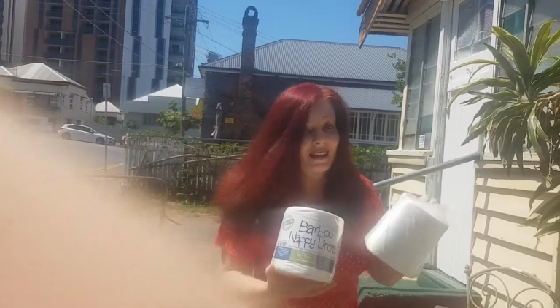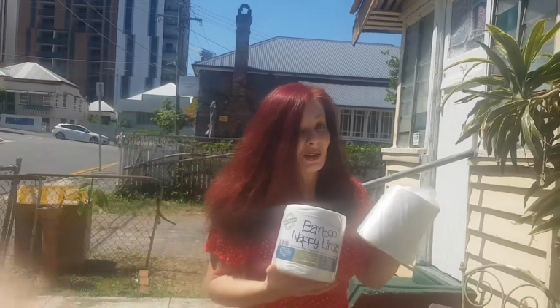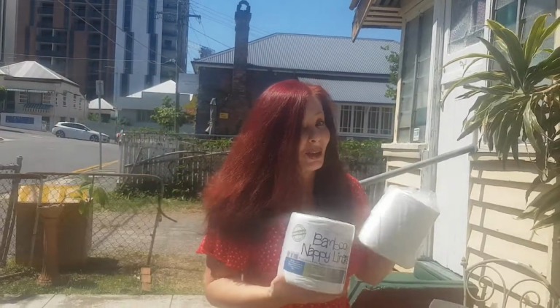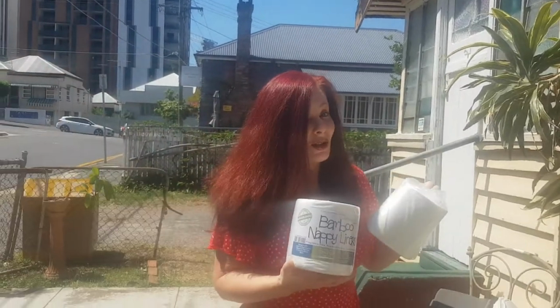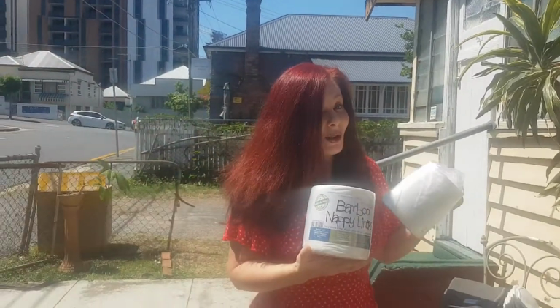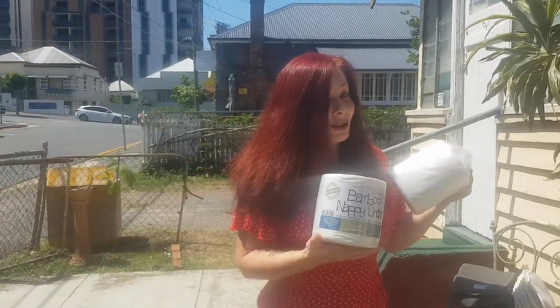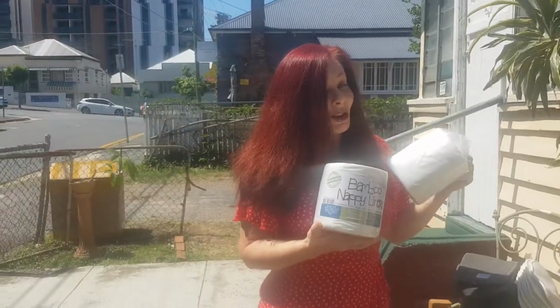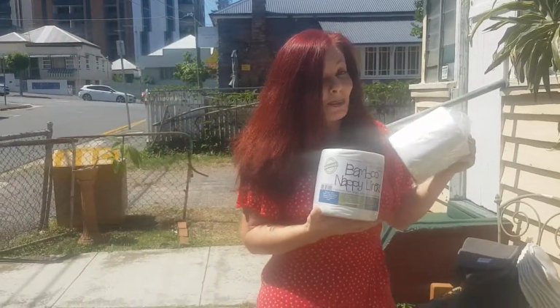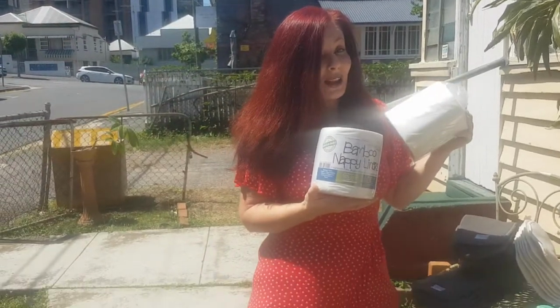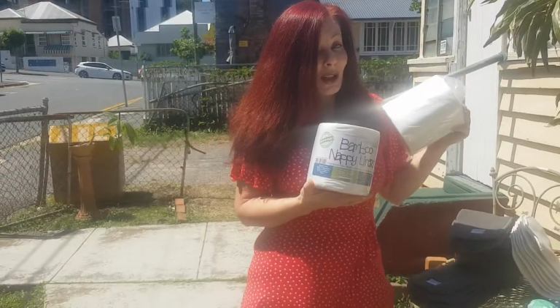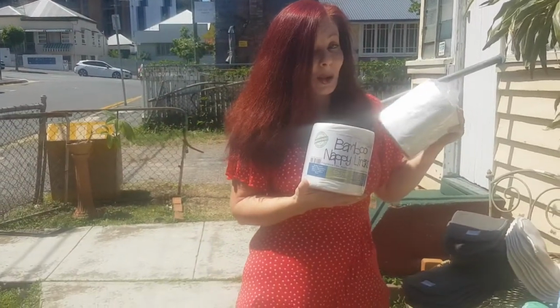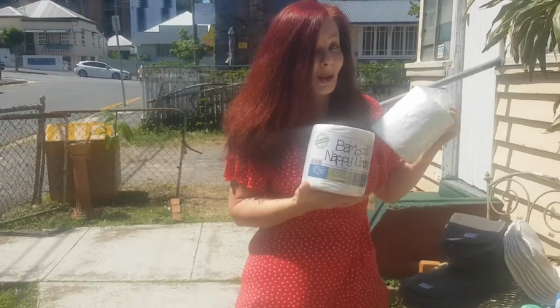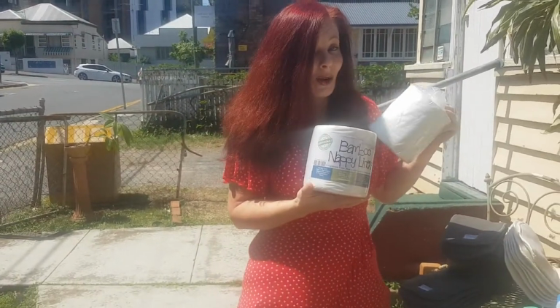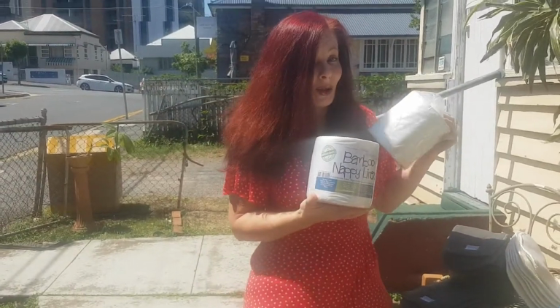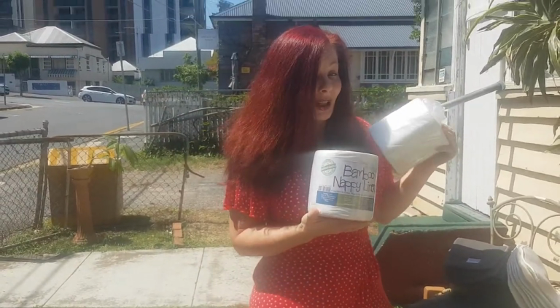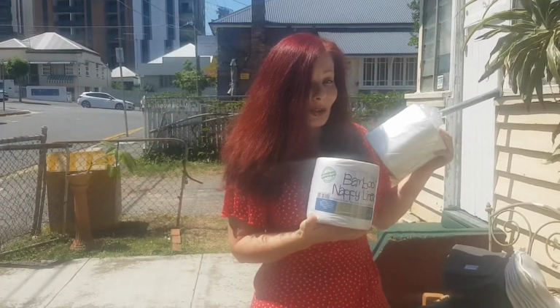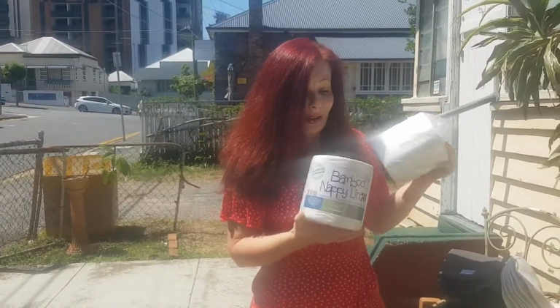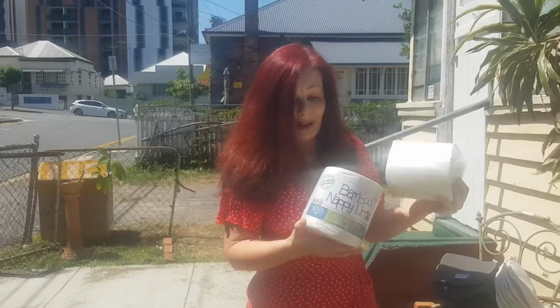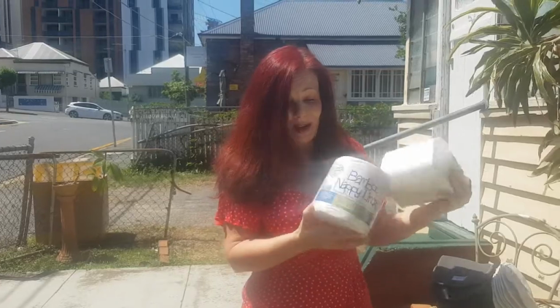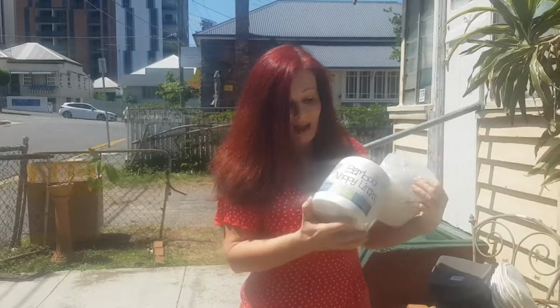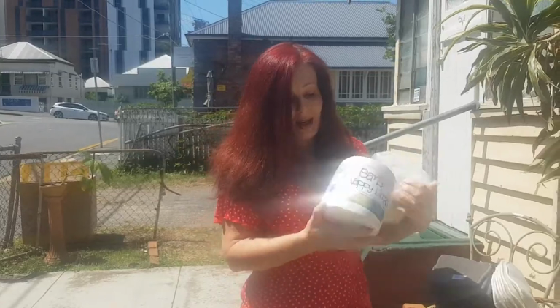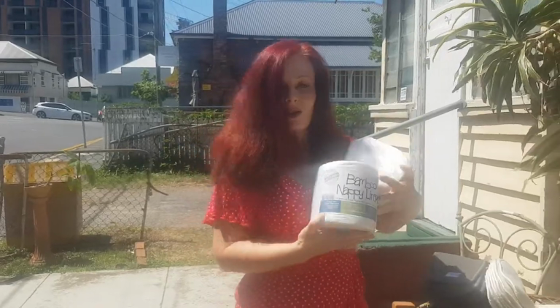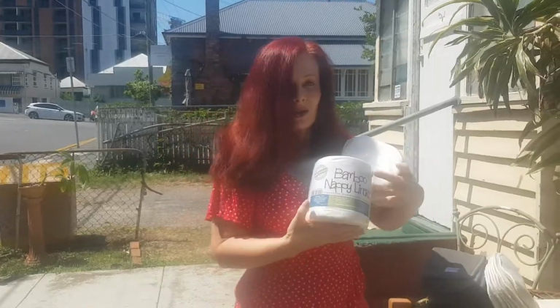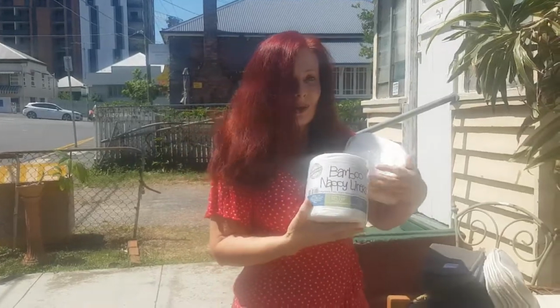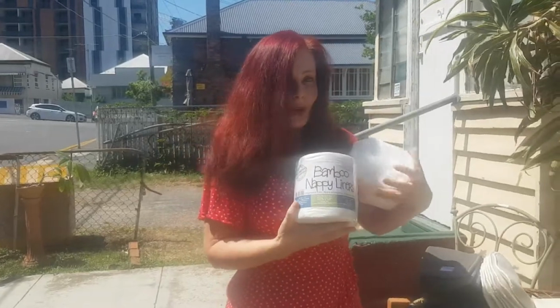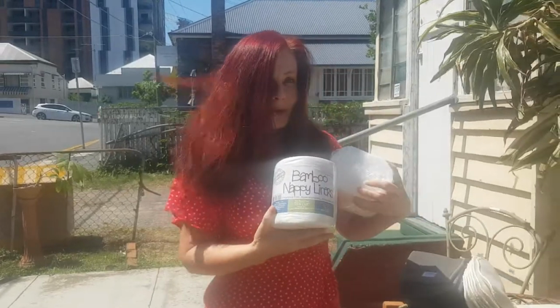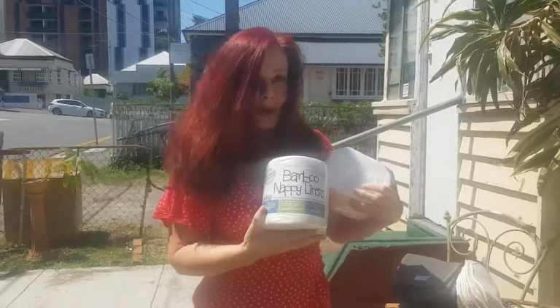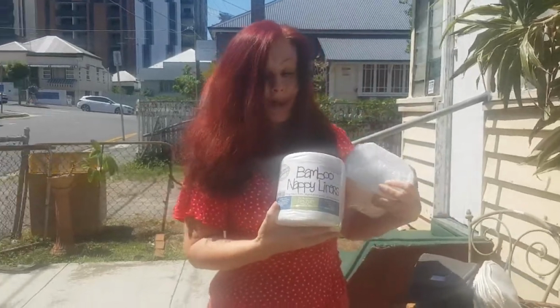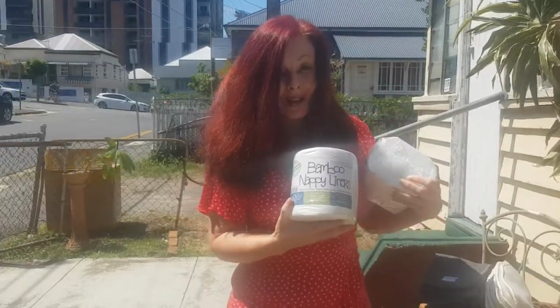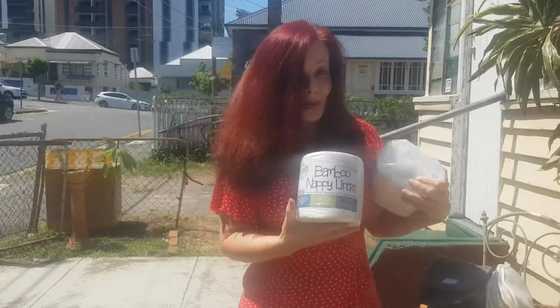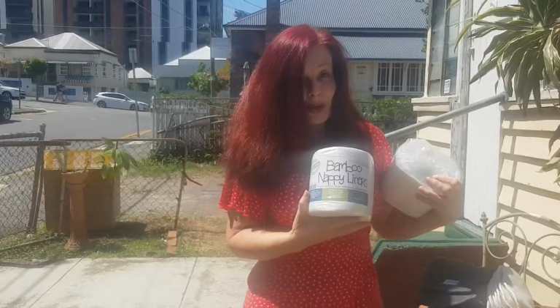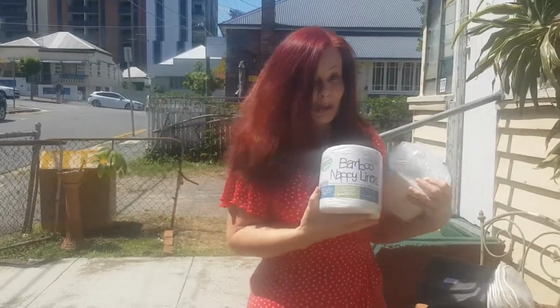So head to our shop, kendeekobaby.com.au, and do your order as soon as possible.